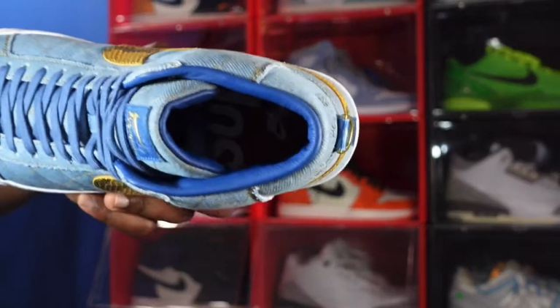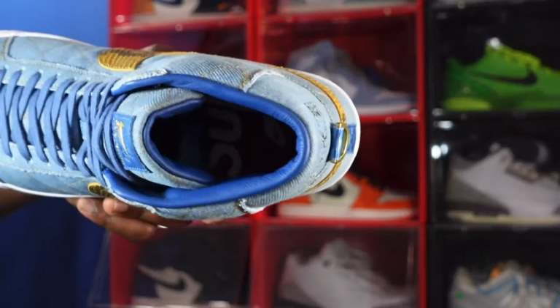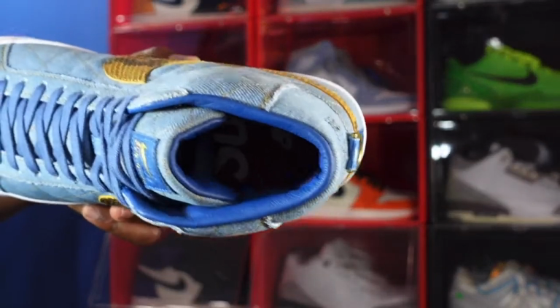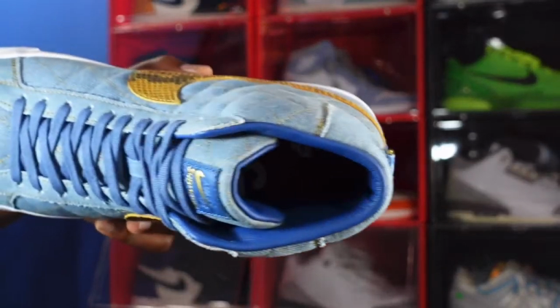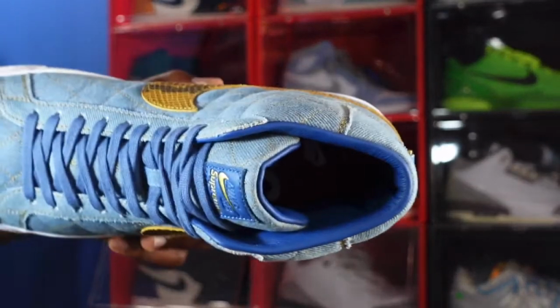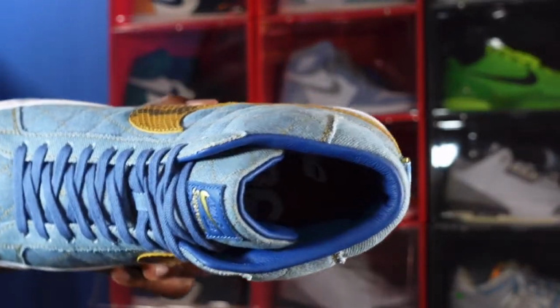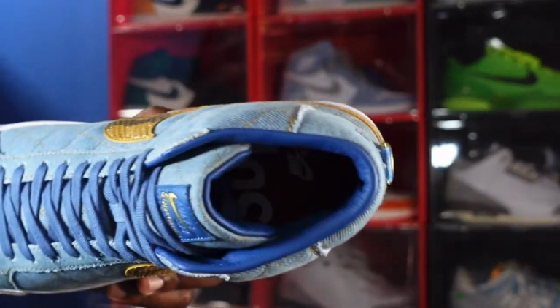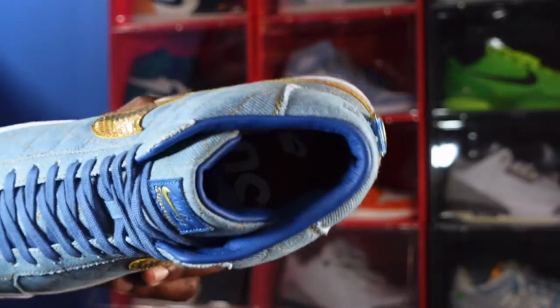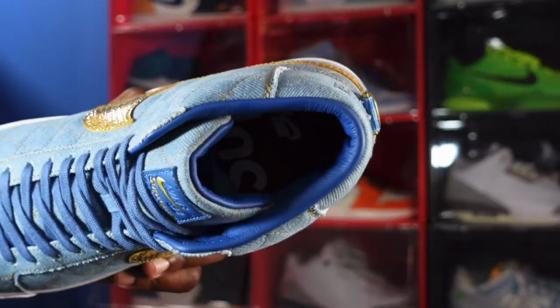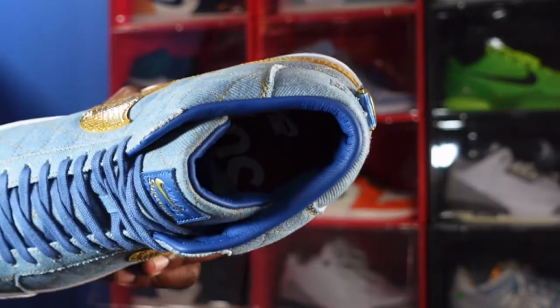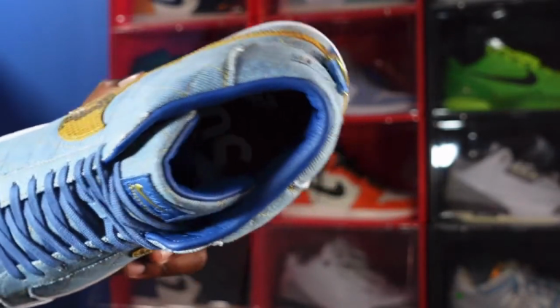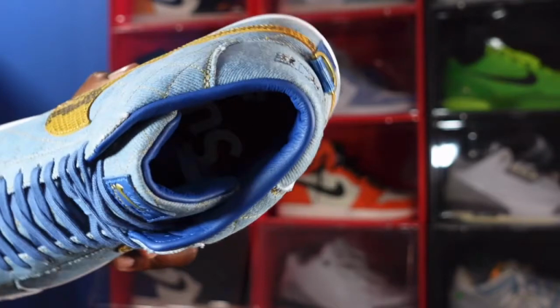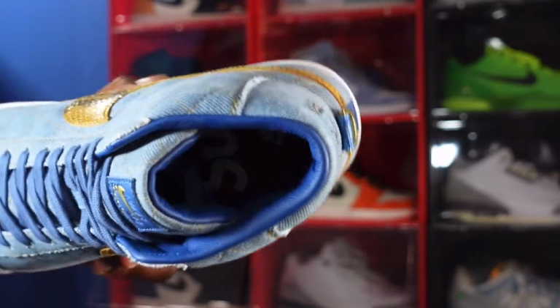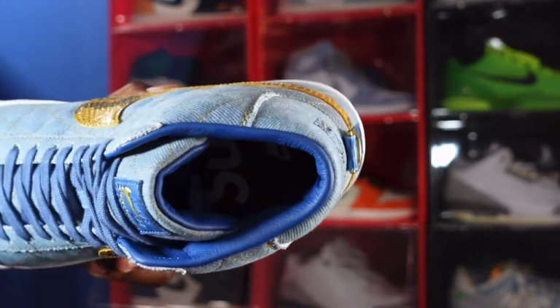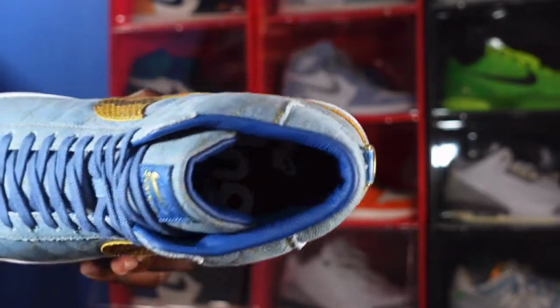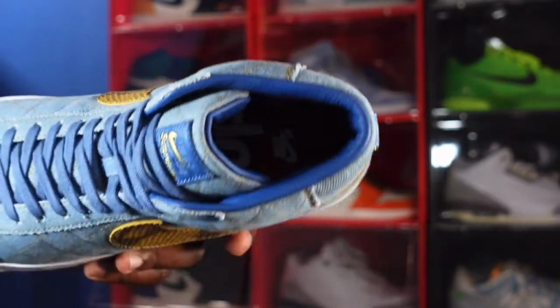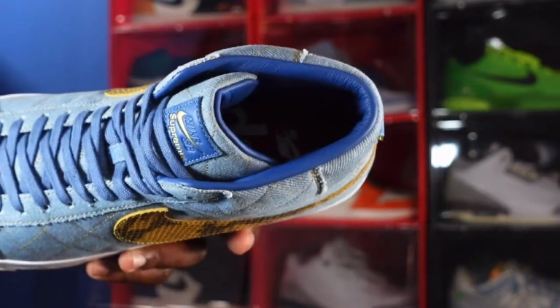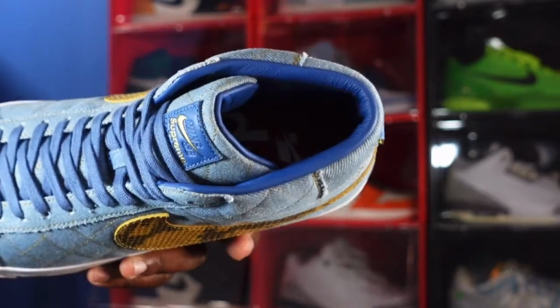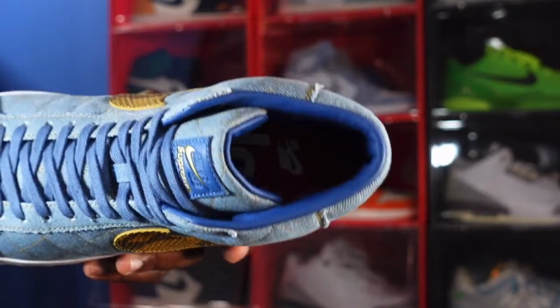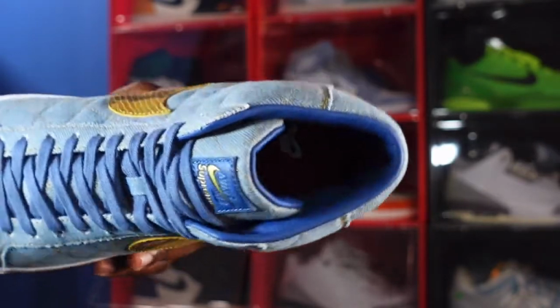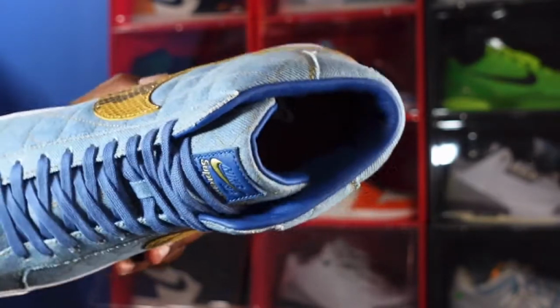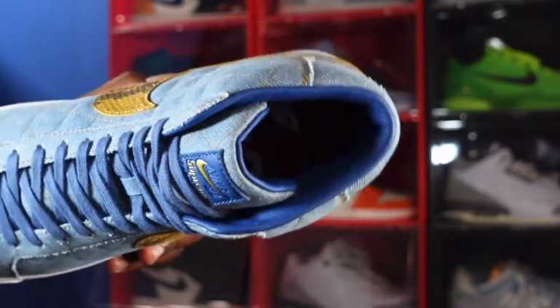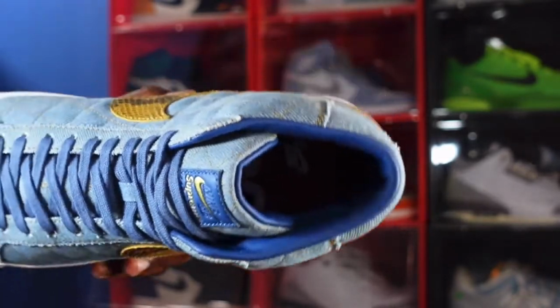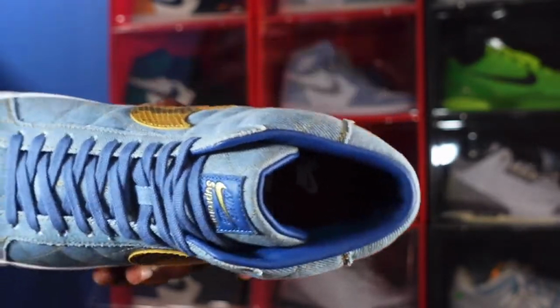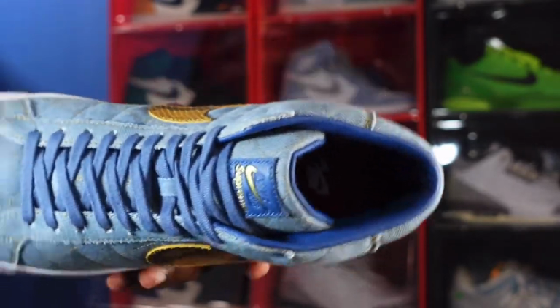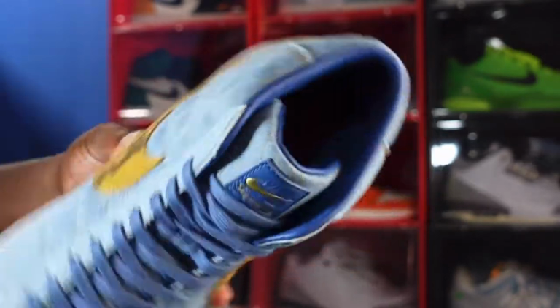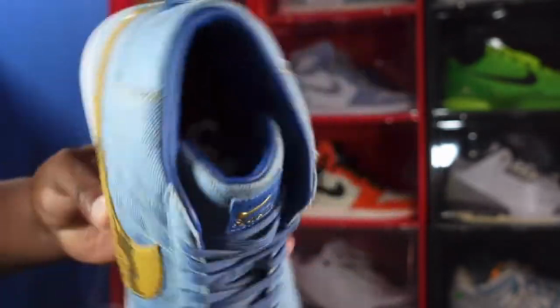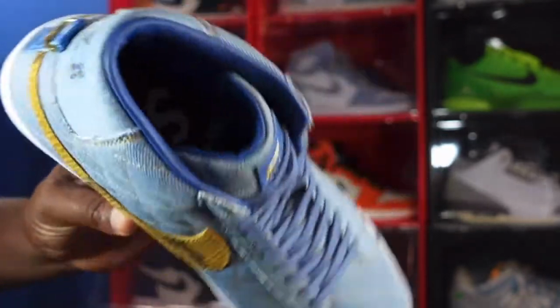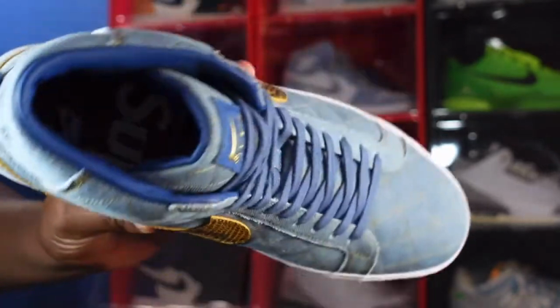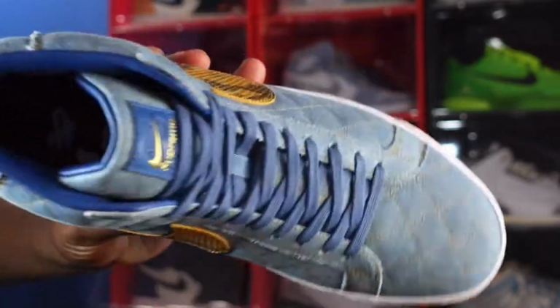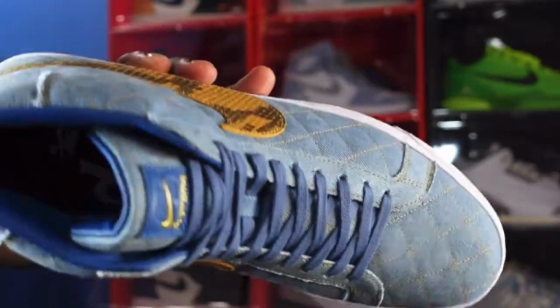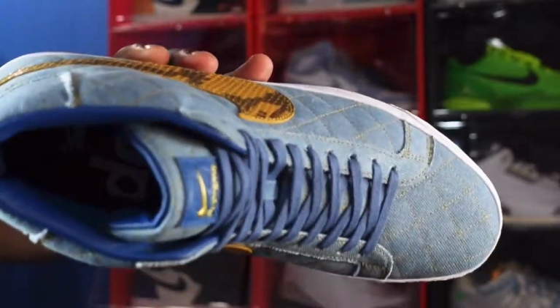The insole is red — the traditional Supreme insole.